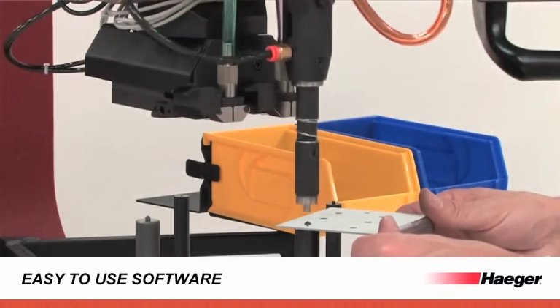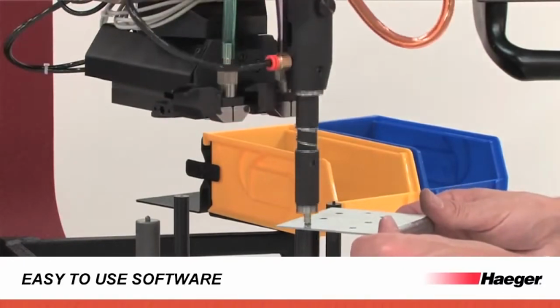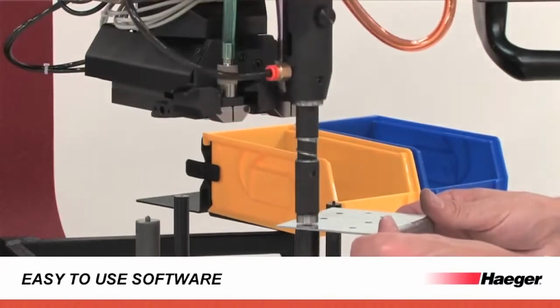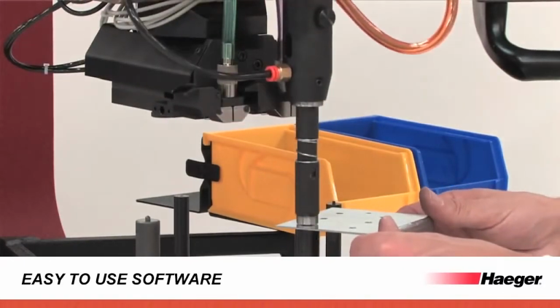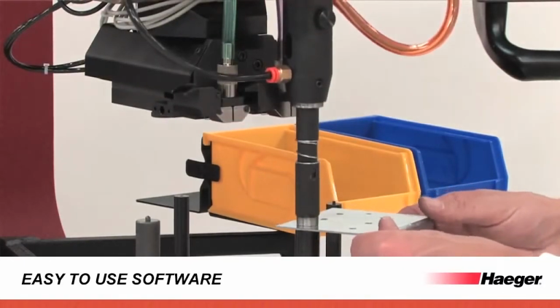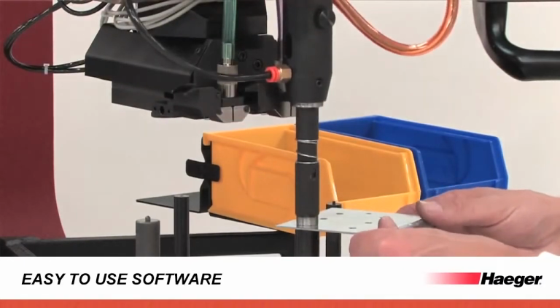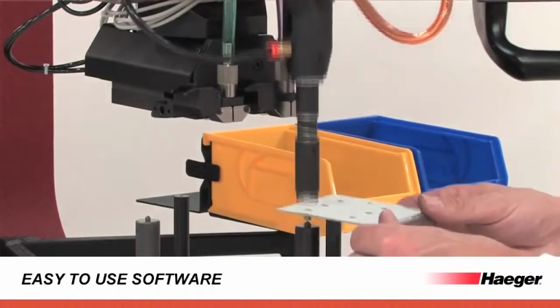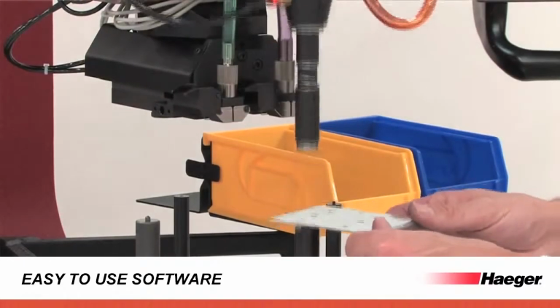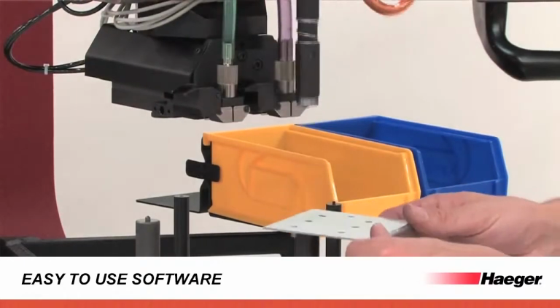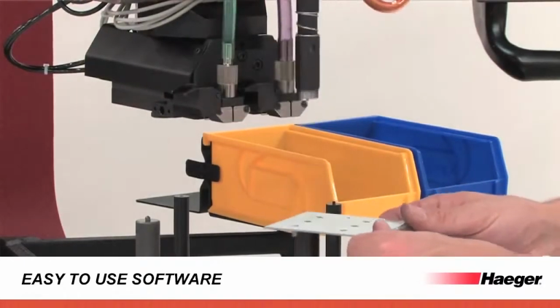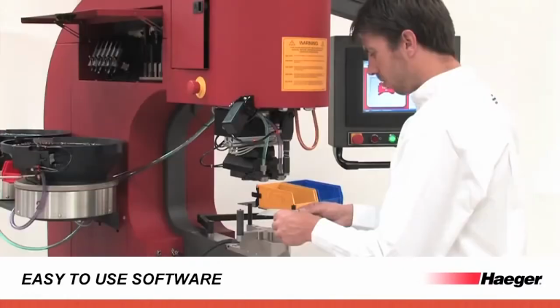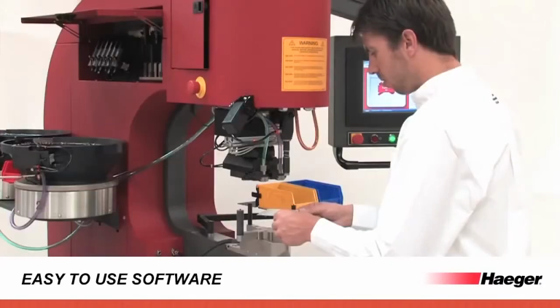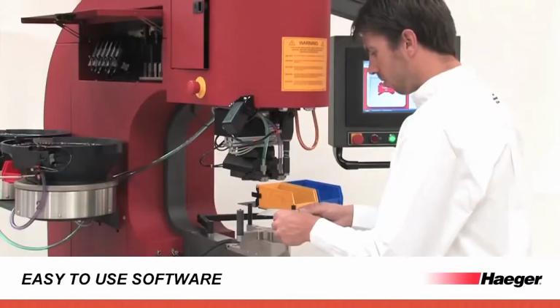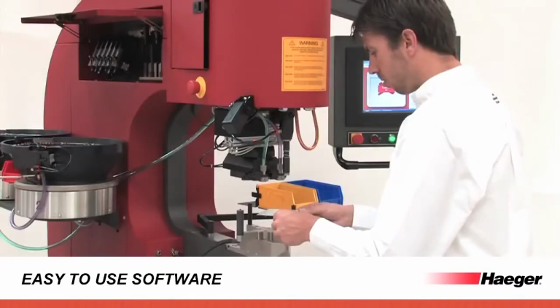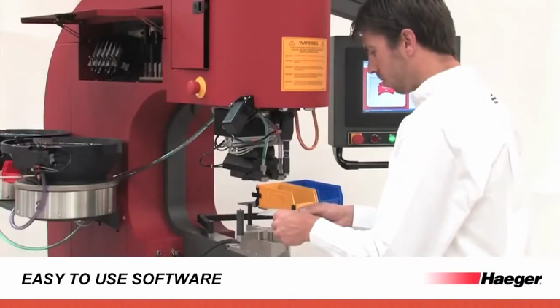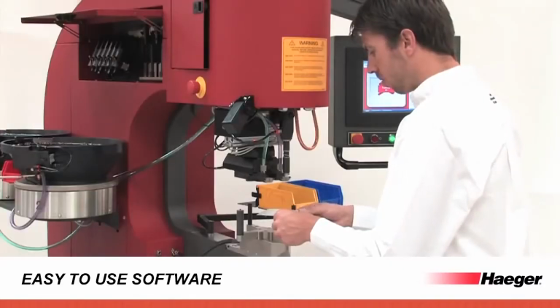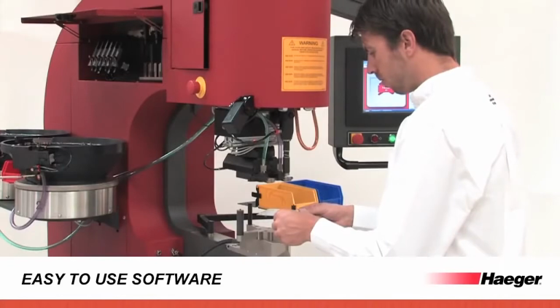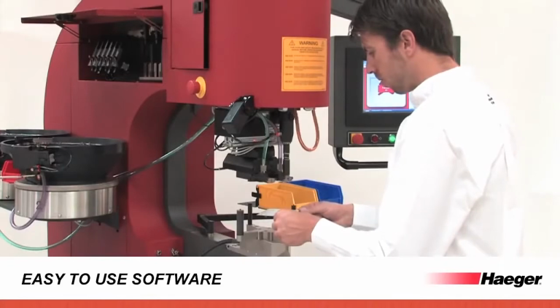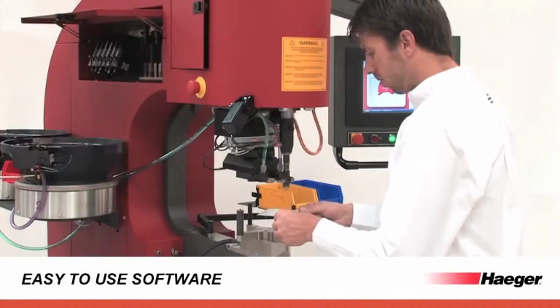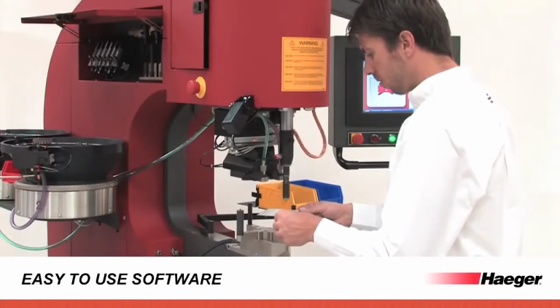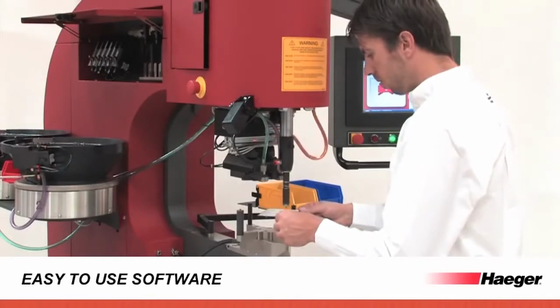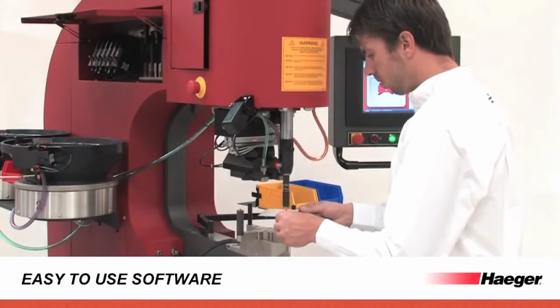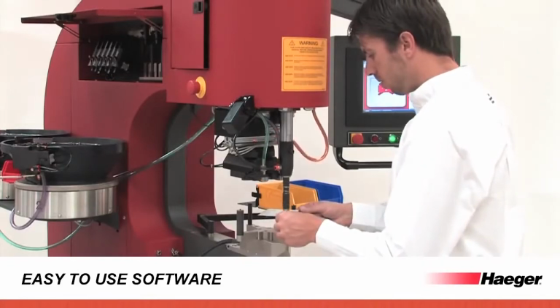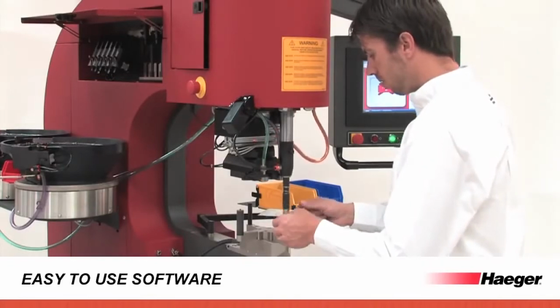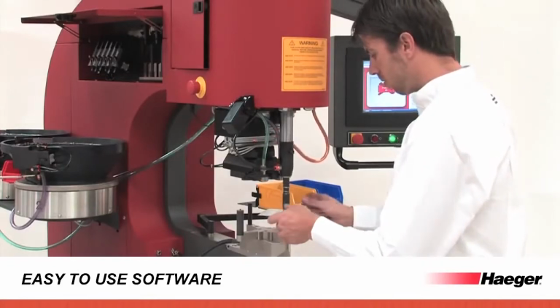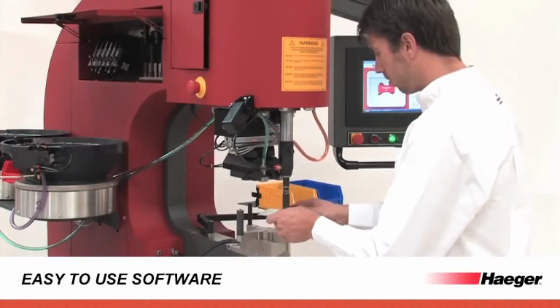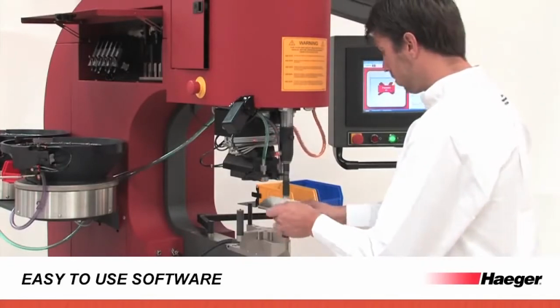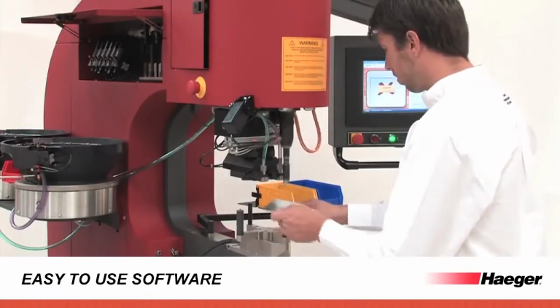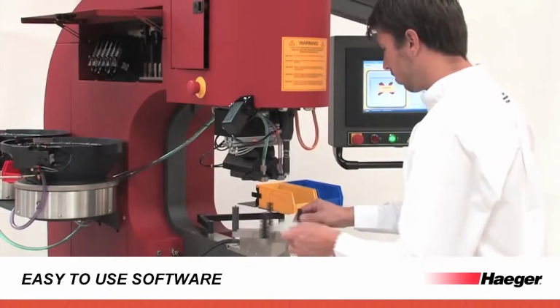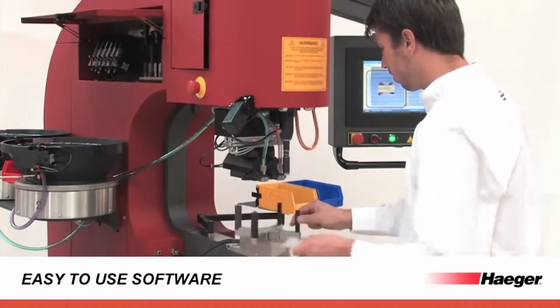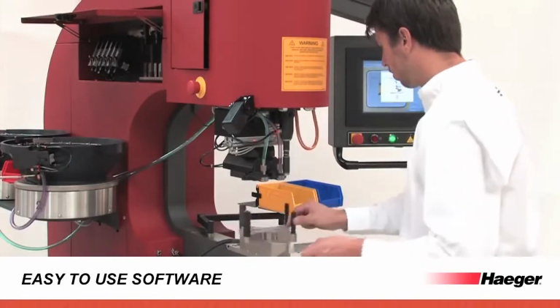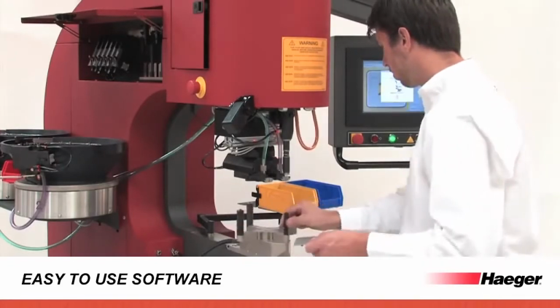Enjoy fastener detection and stud and standoff length detection on two stations.